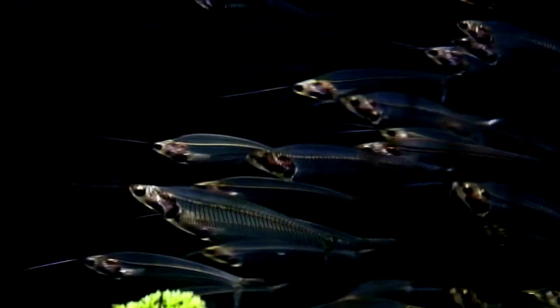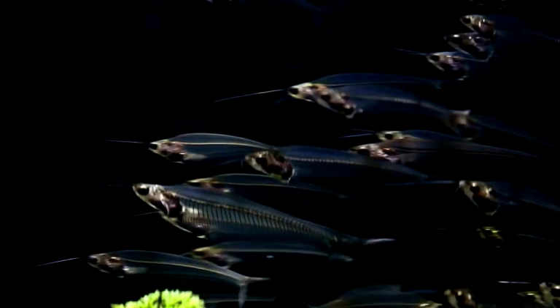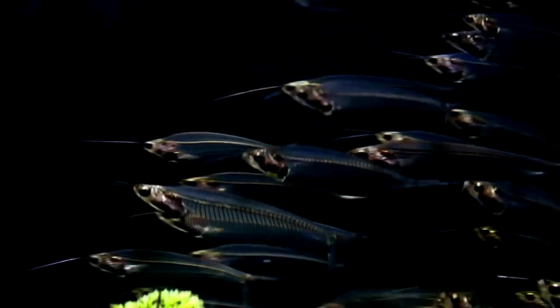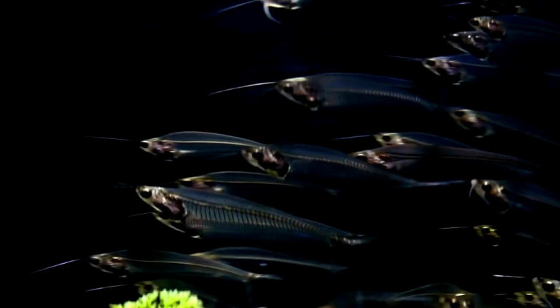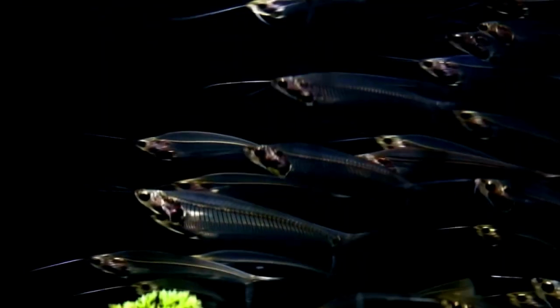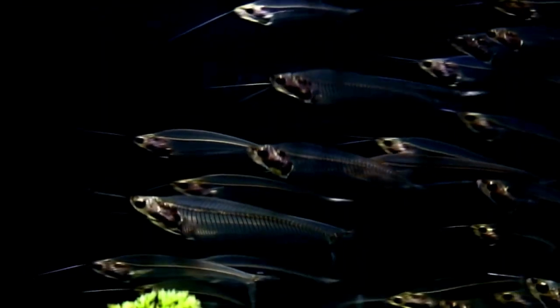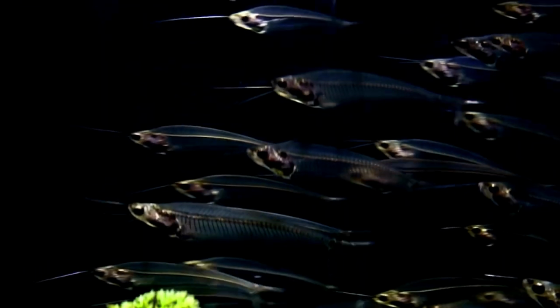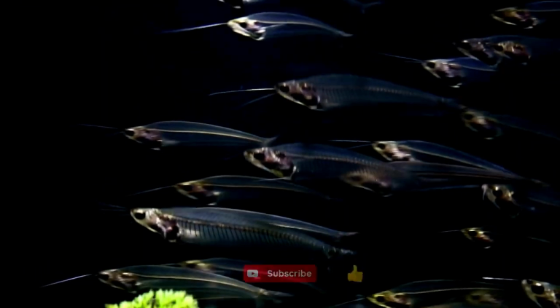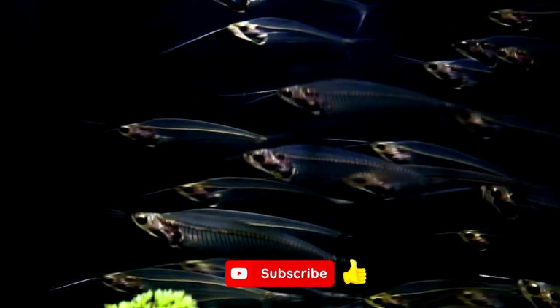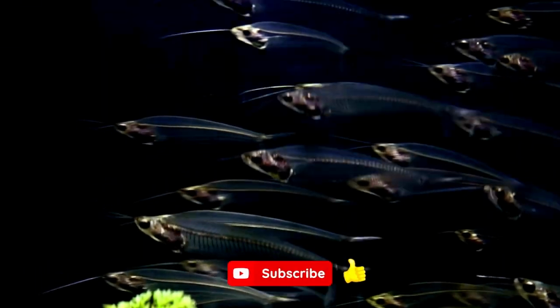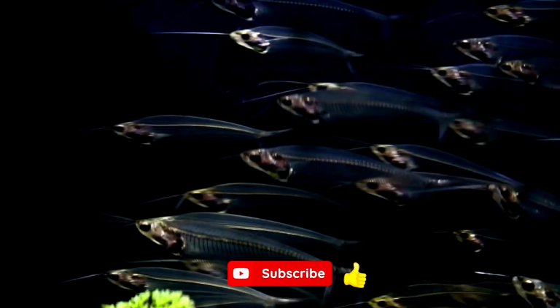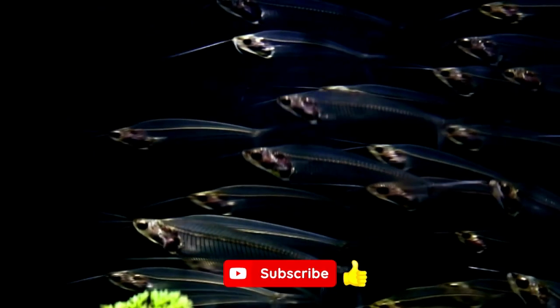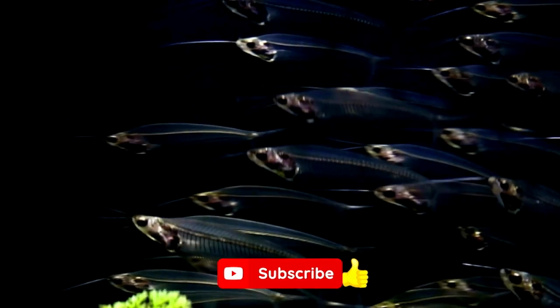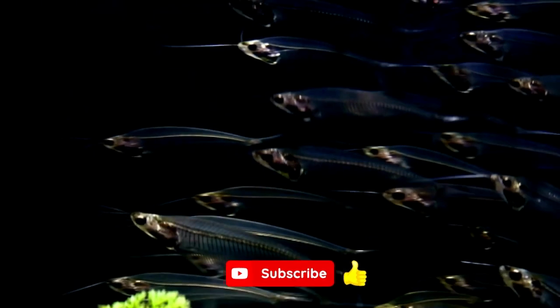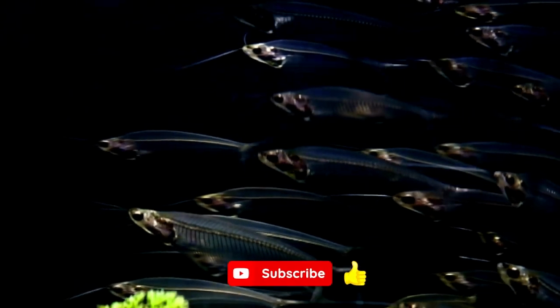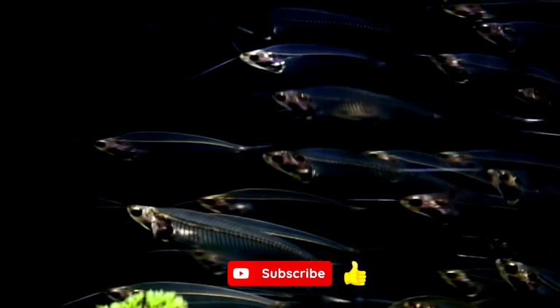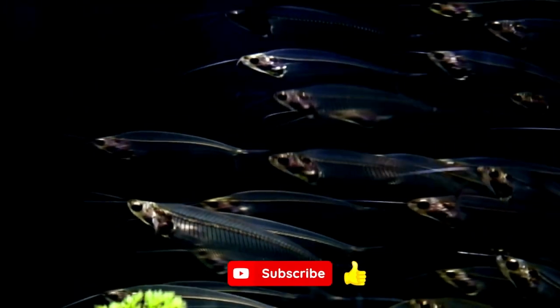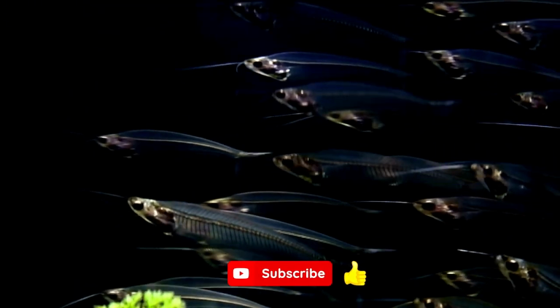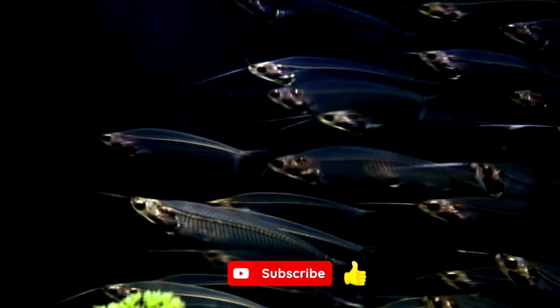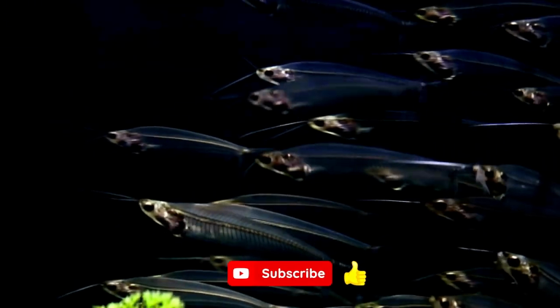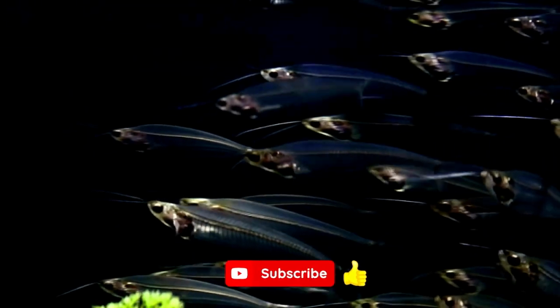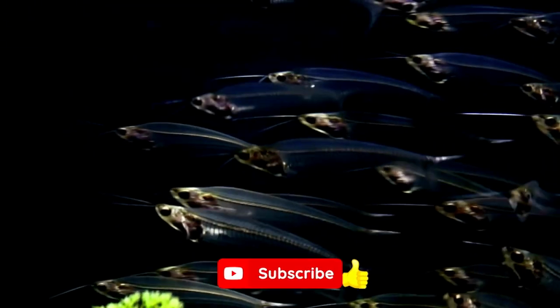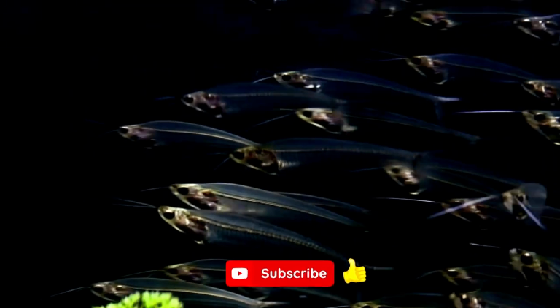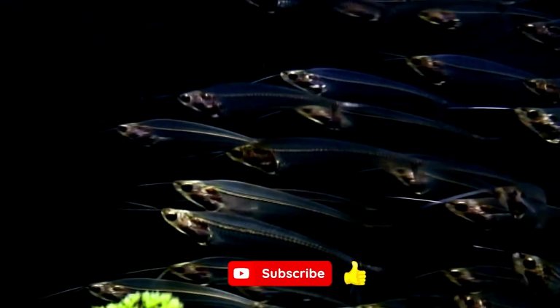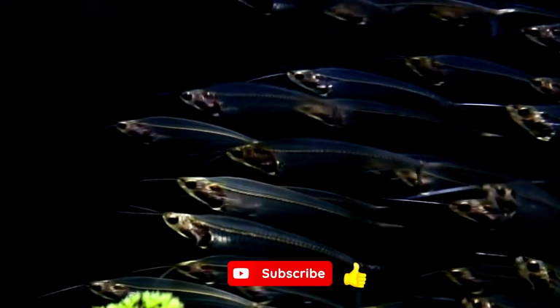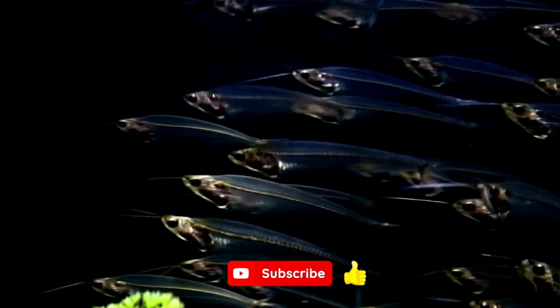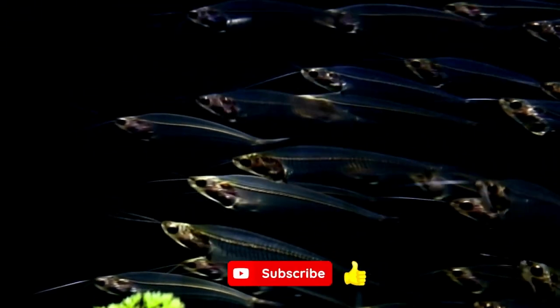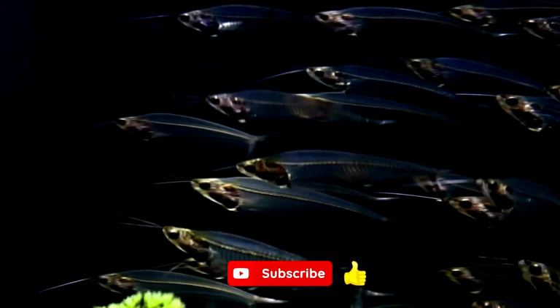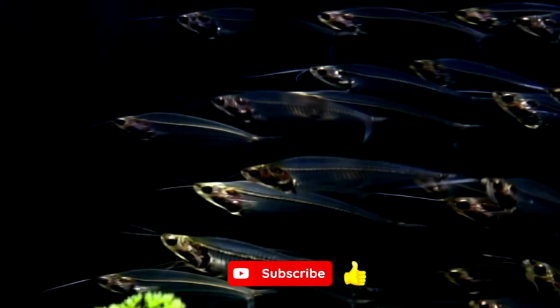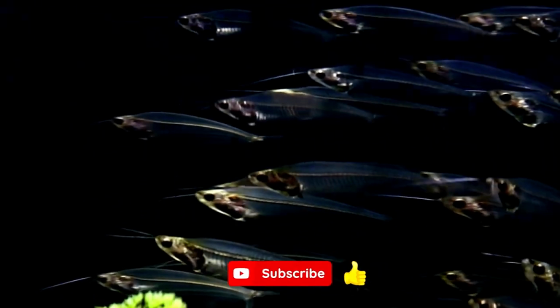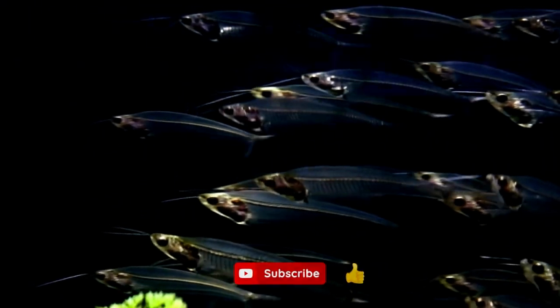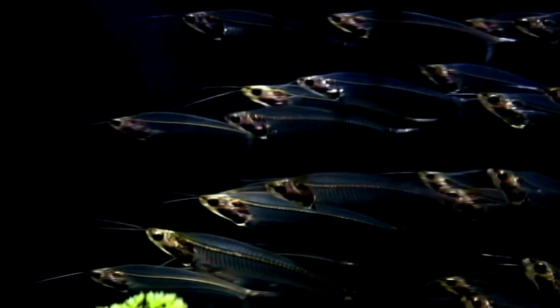I hope you enjoyed this video. Be sure to tap that like button and don't forget to subscribe if you haven't already done so. I will see you in the next video.